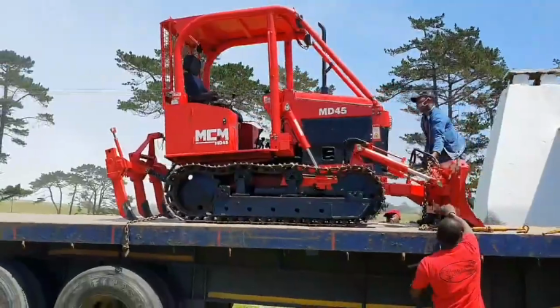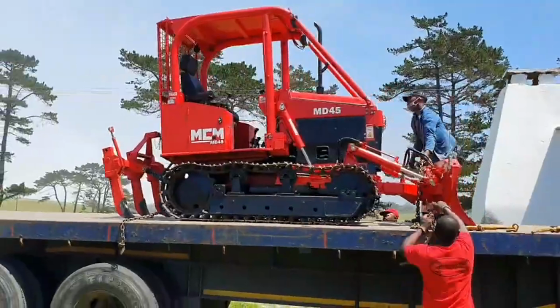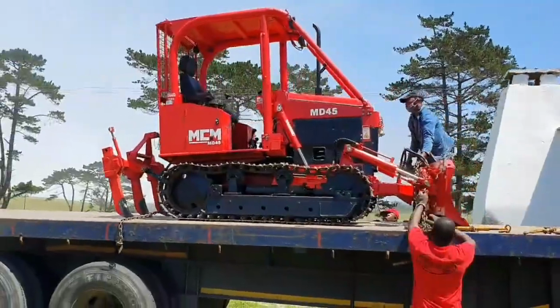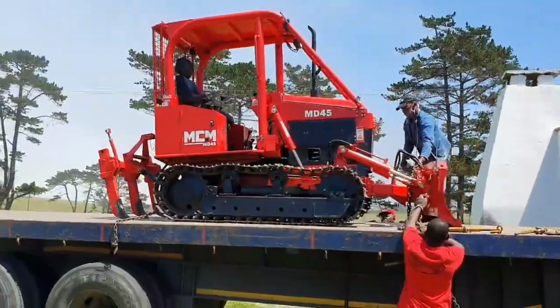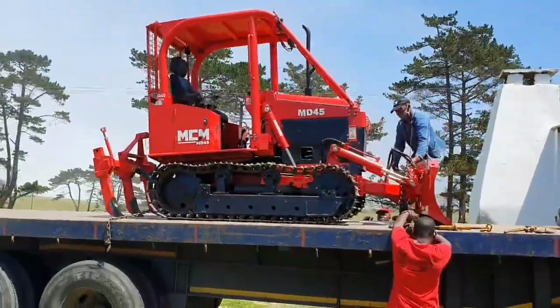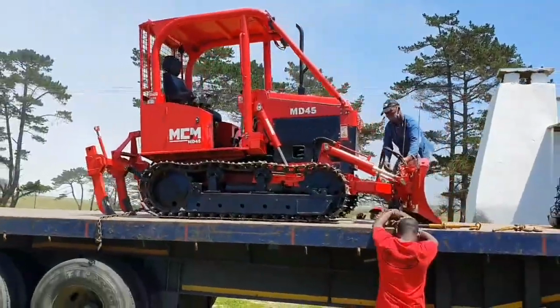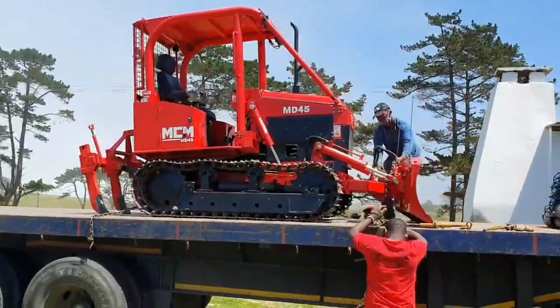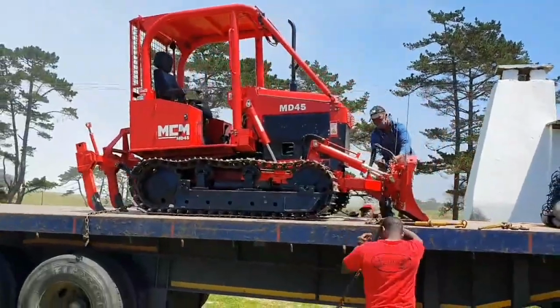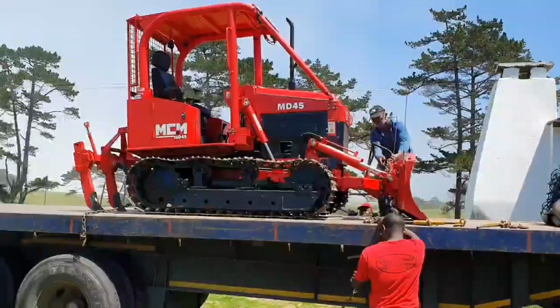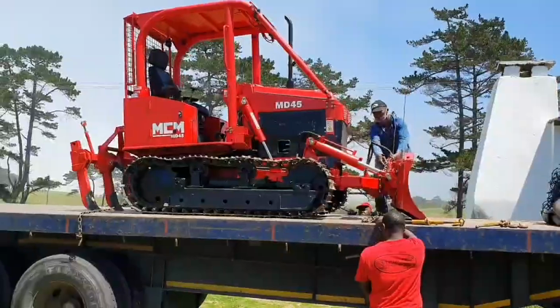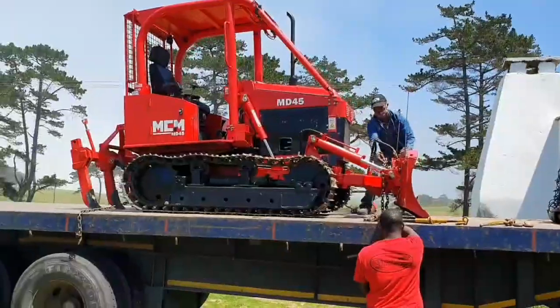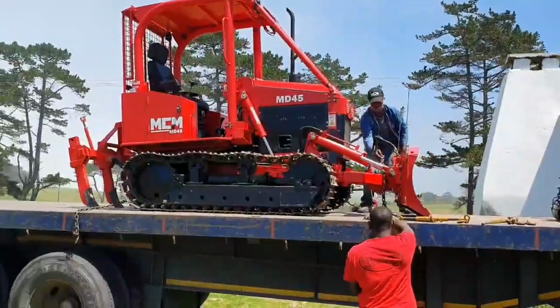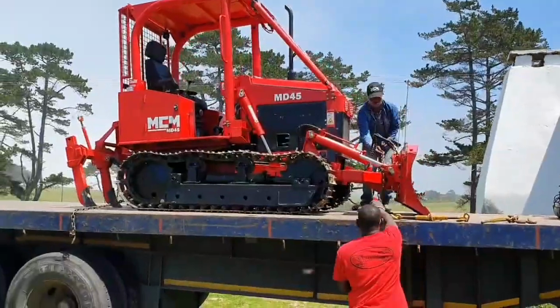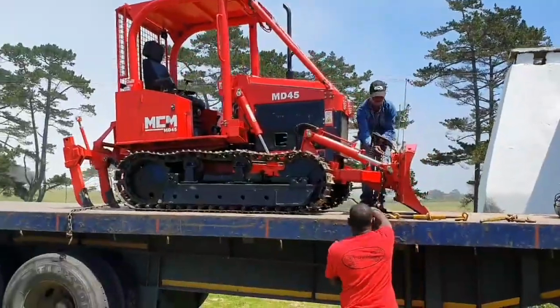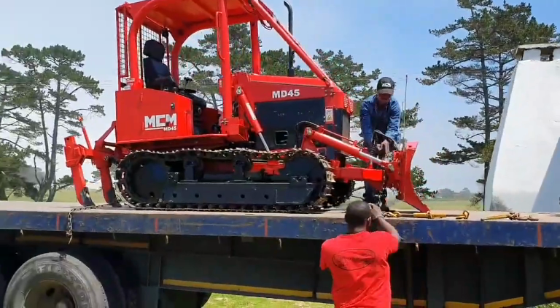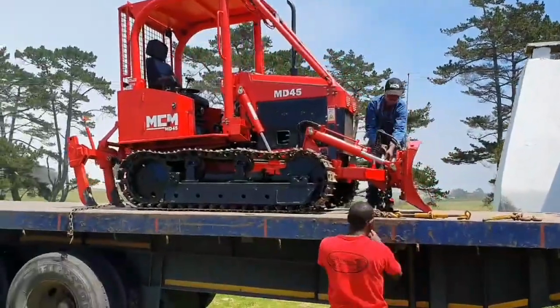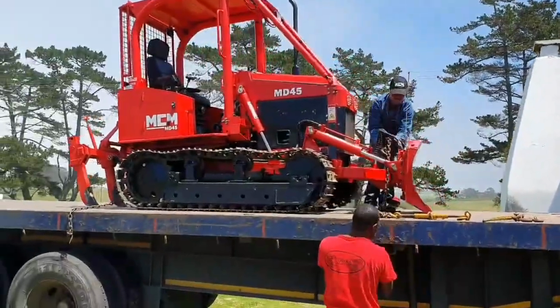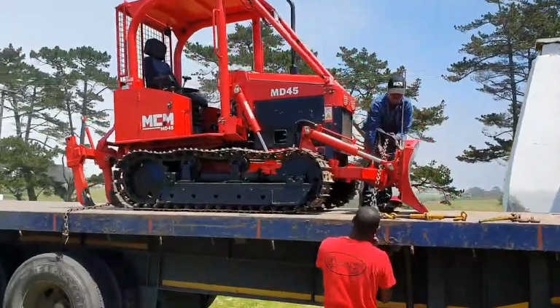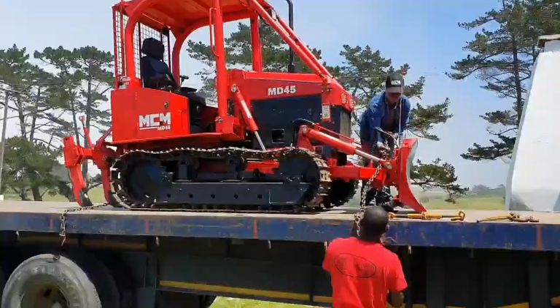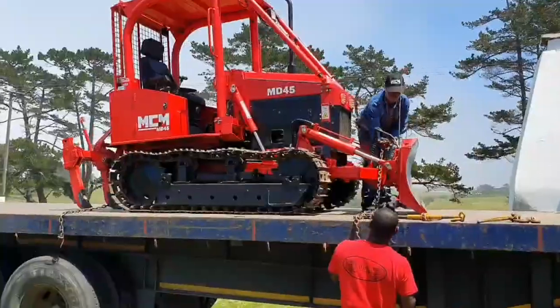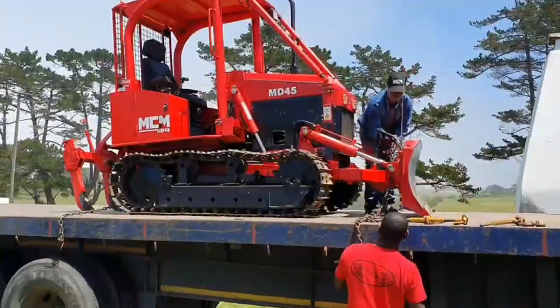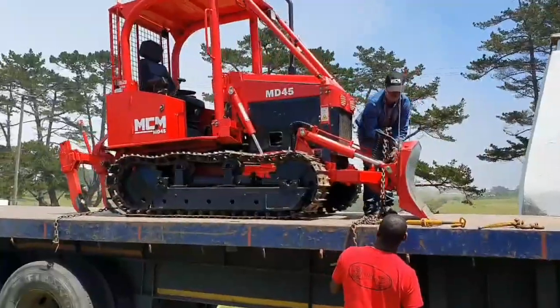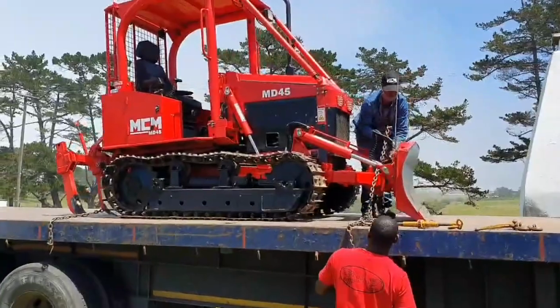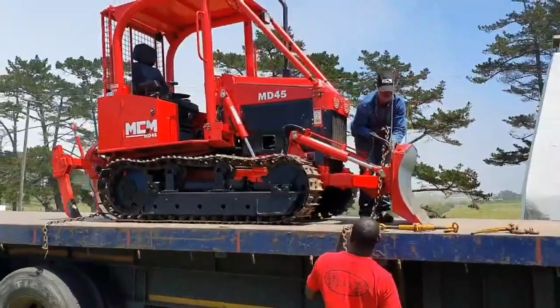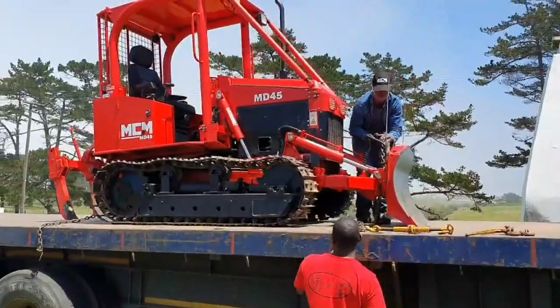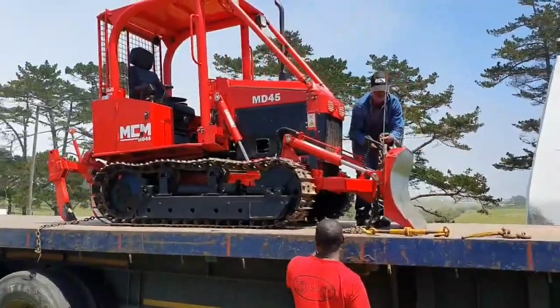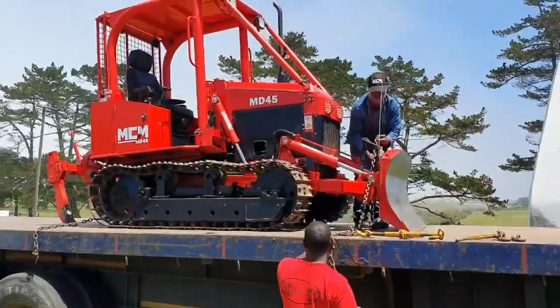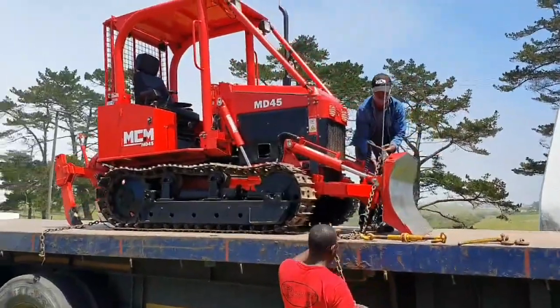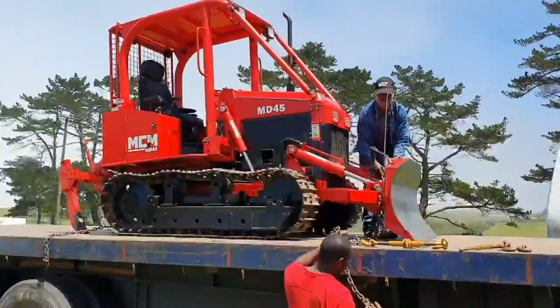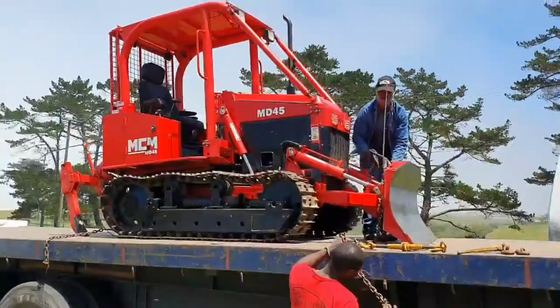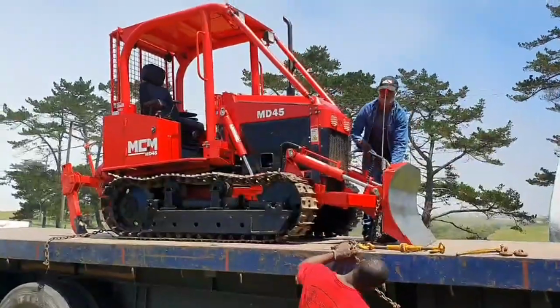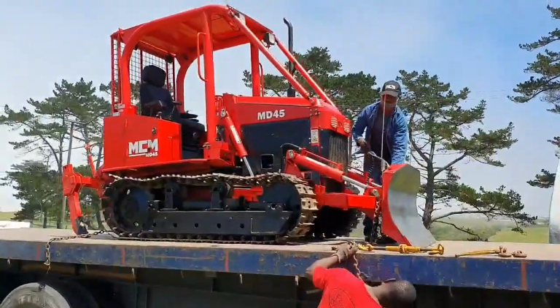It's got a six-way dozer blade as well. Optional is also a front loader.